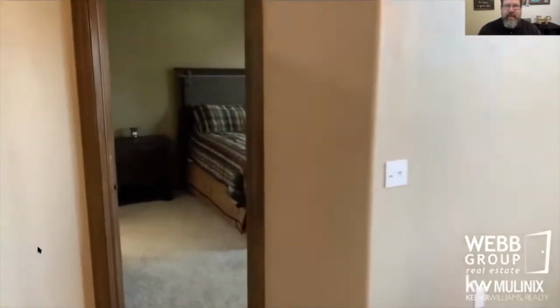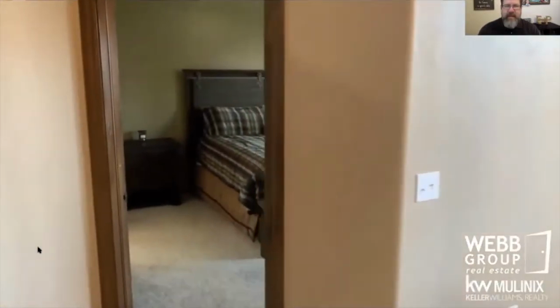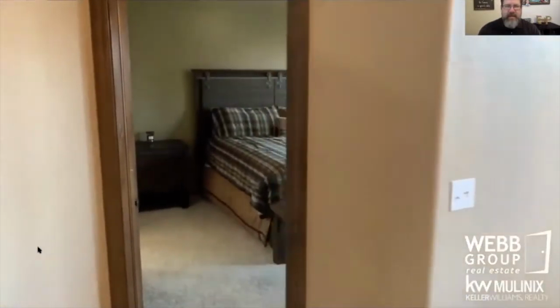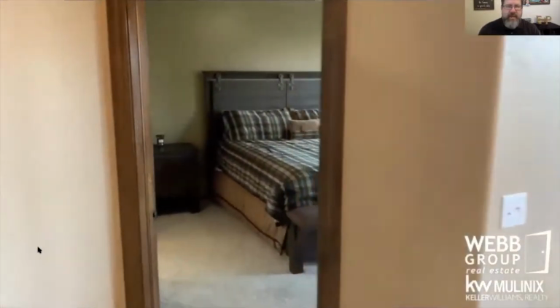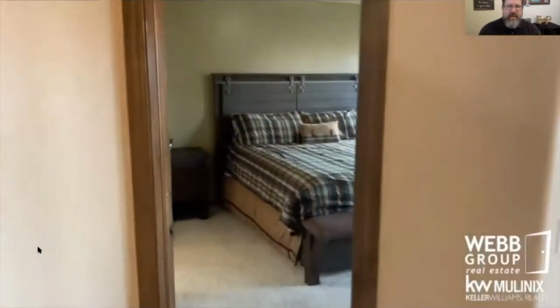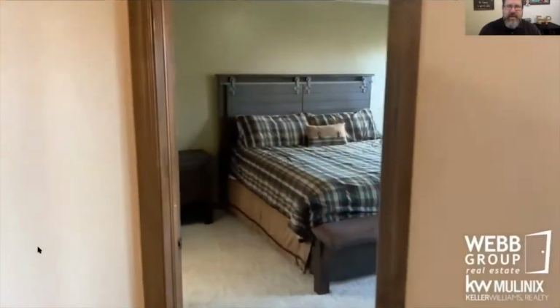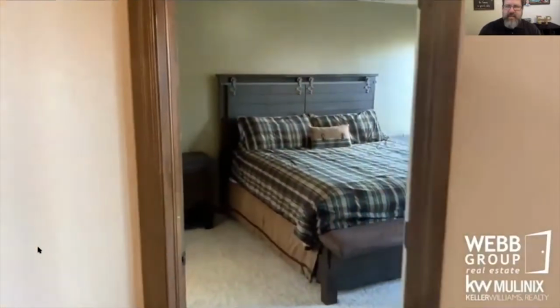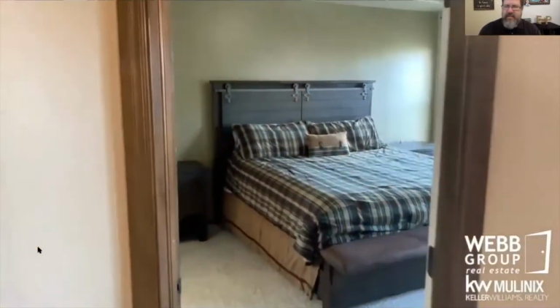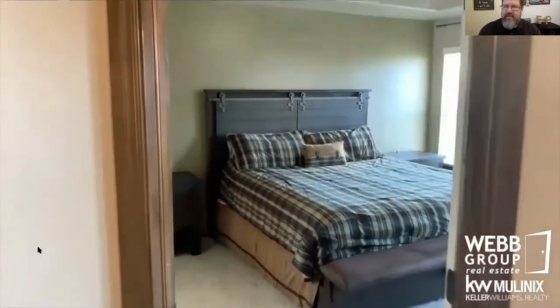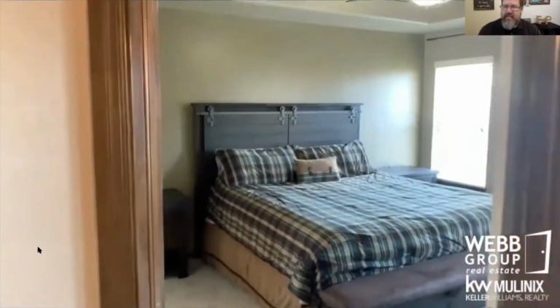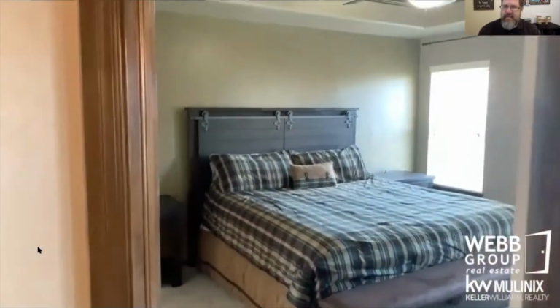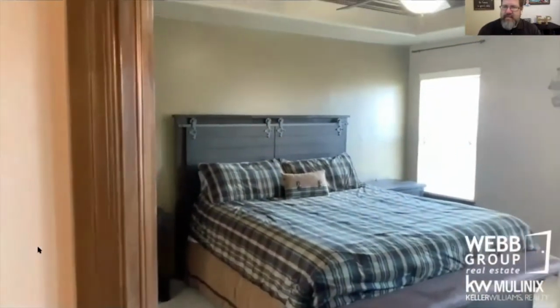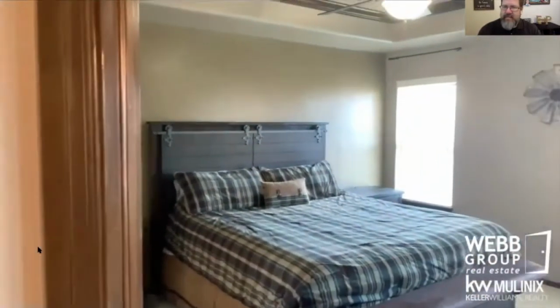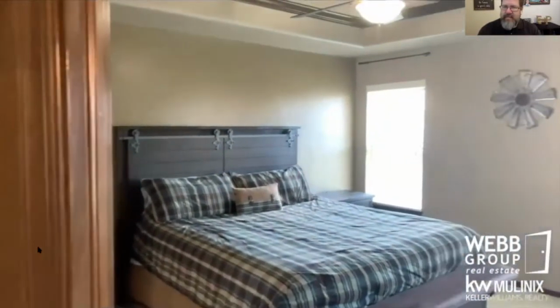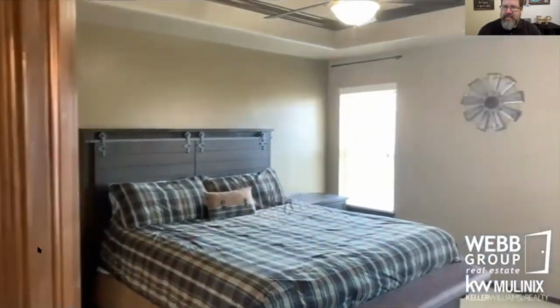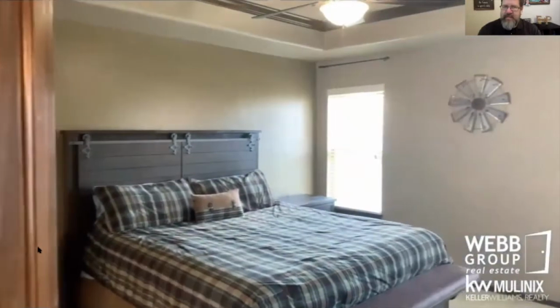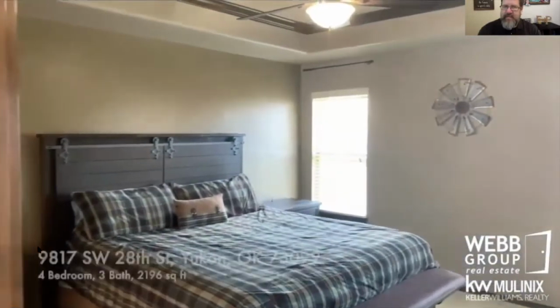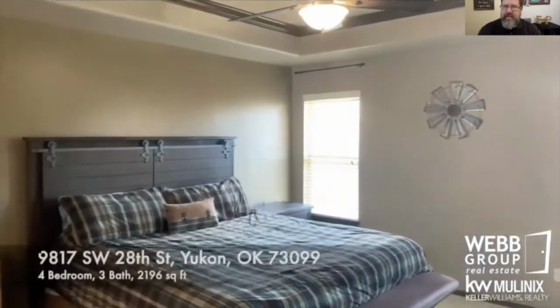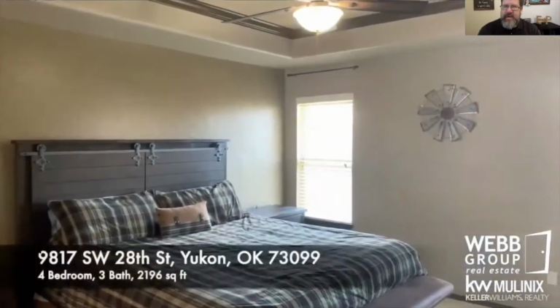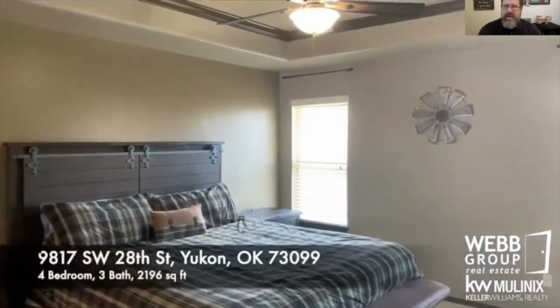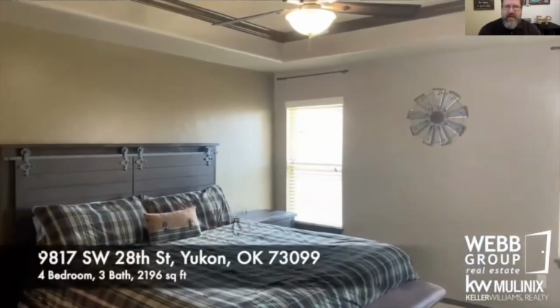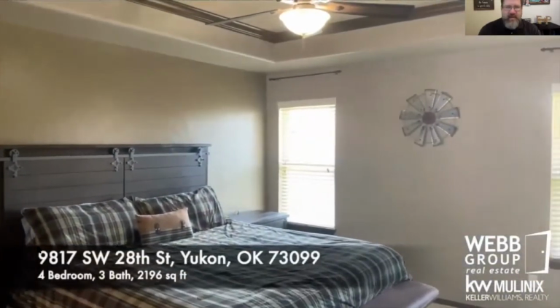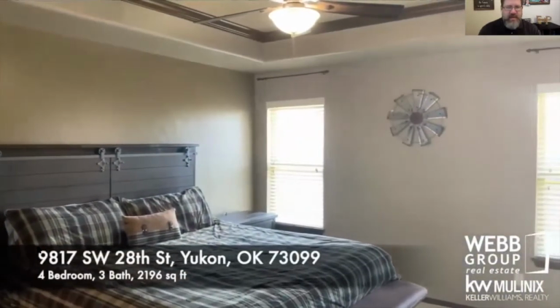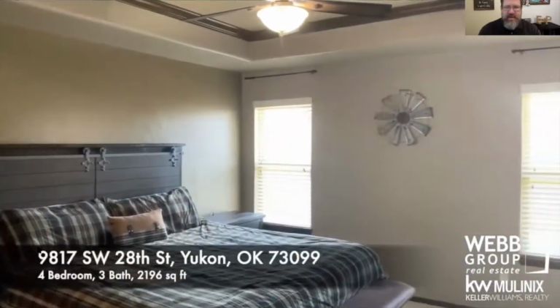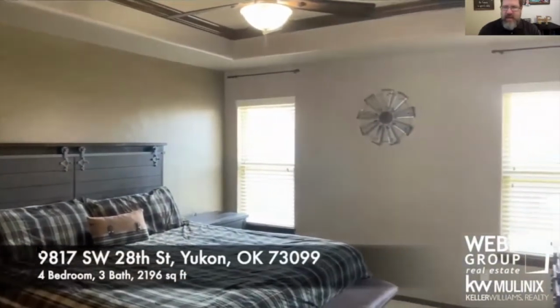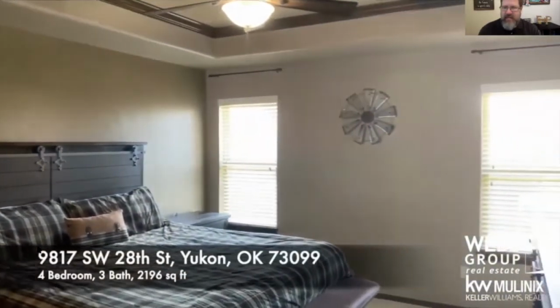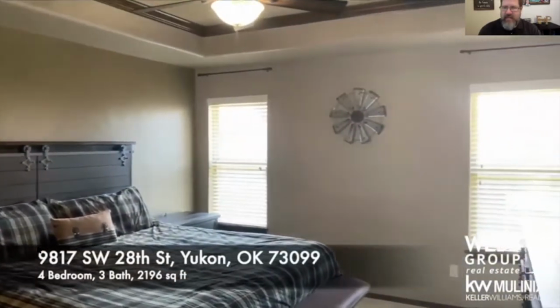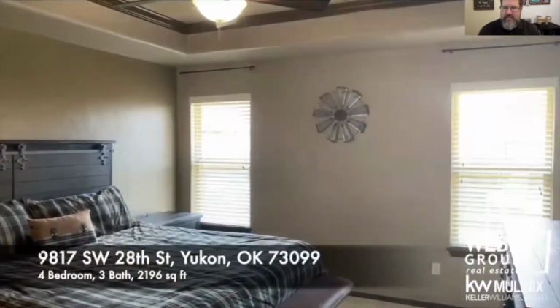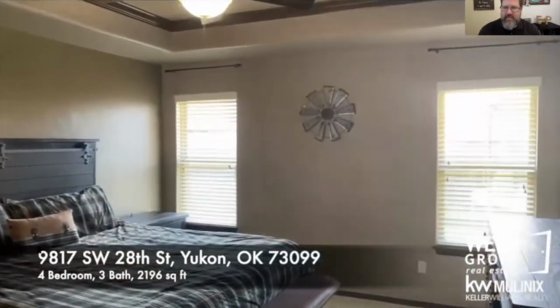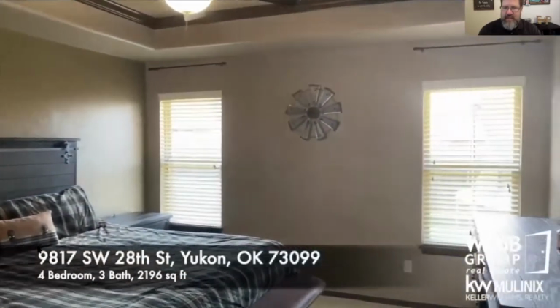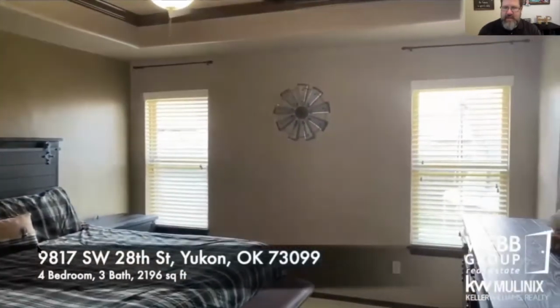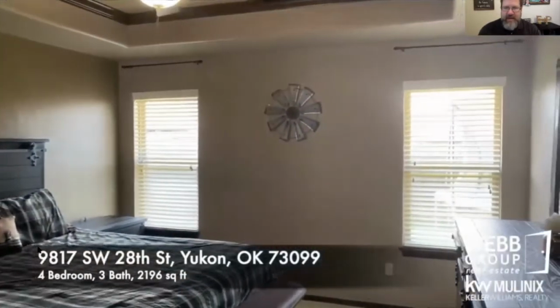Here's the master bedroom — tray ceiling with ceiling fan, lots of light.